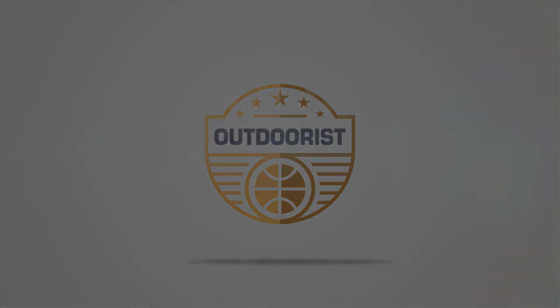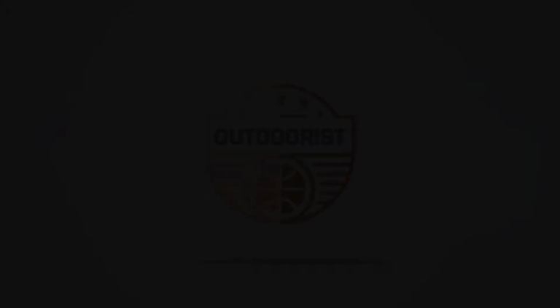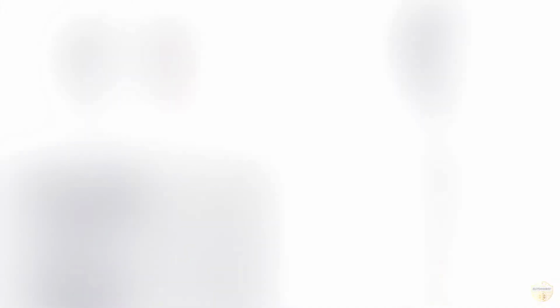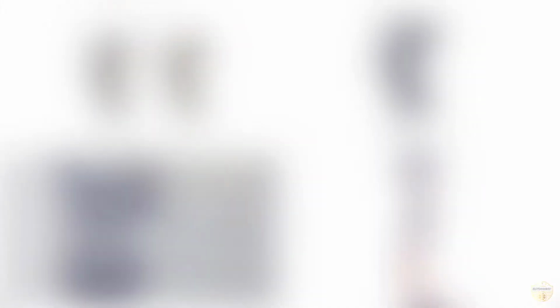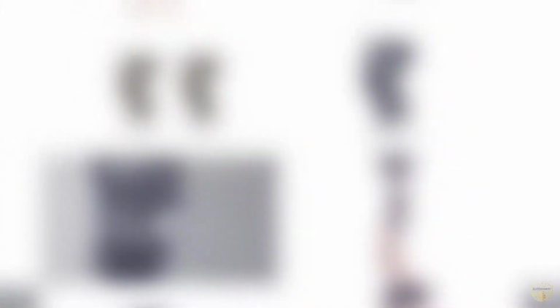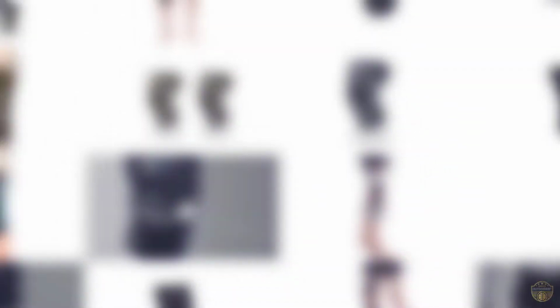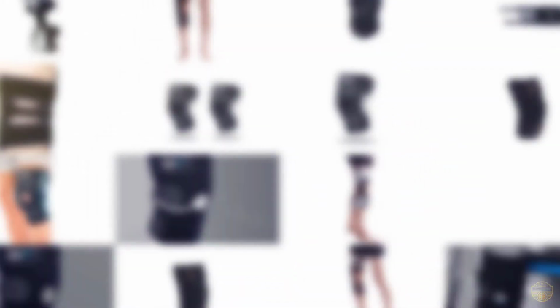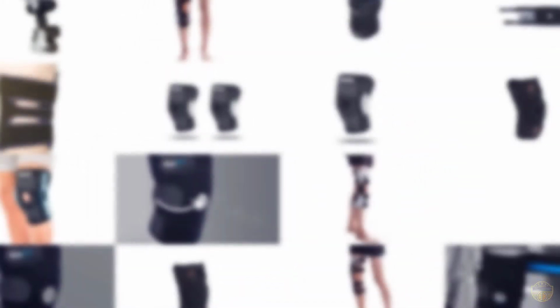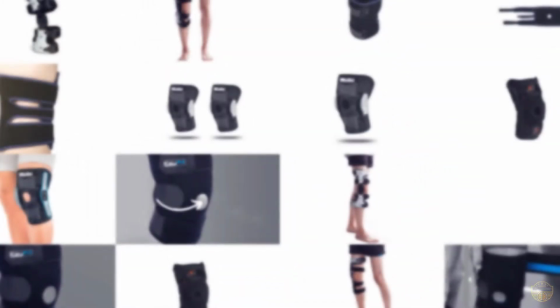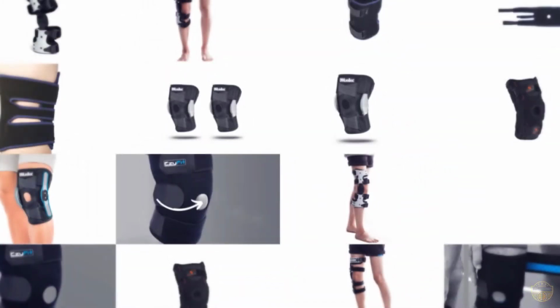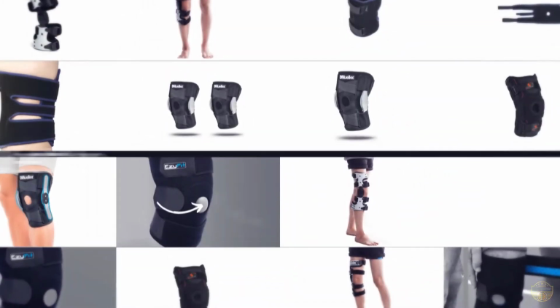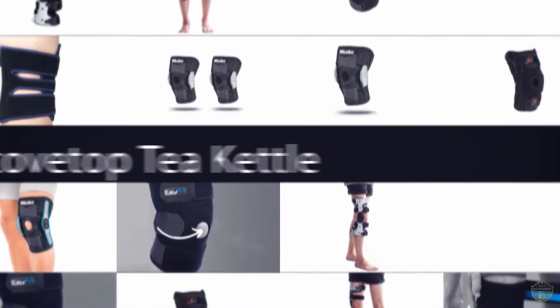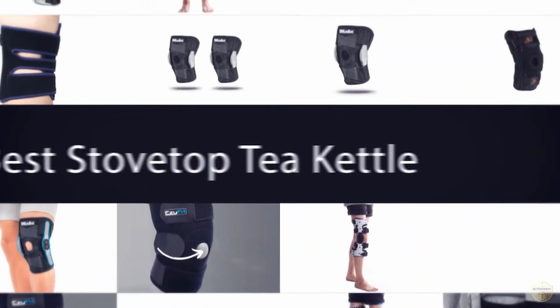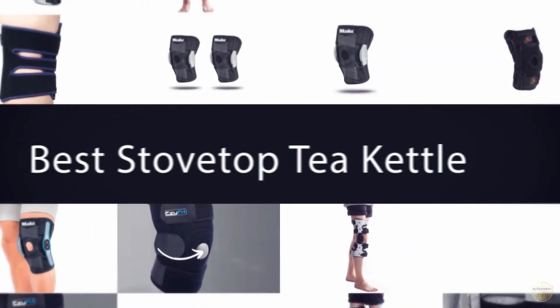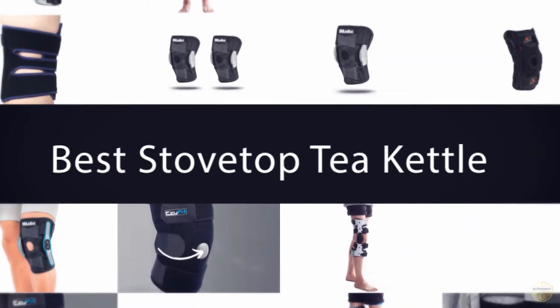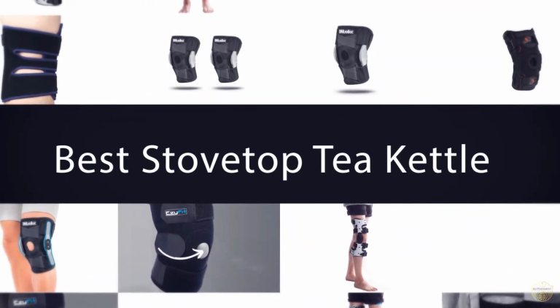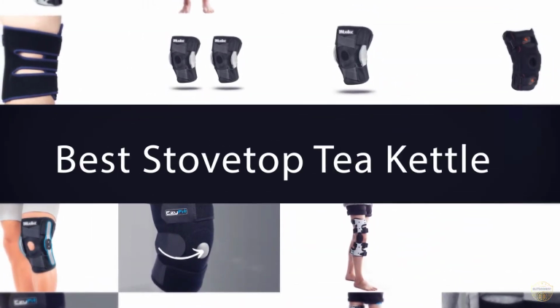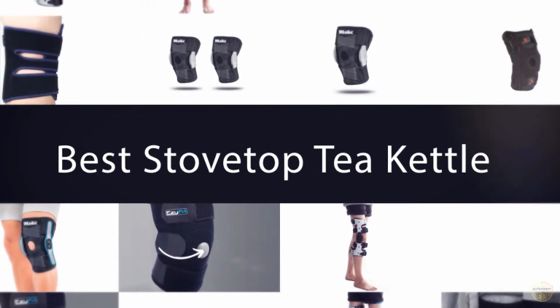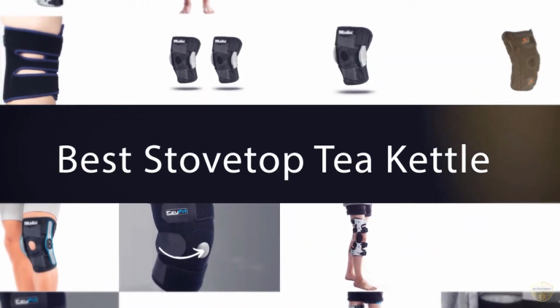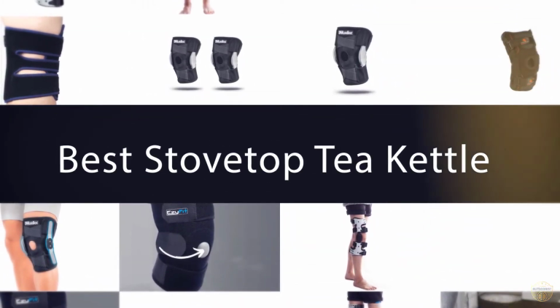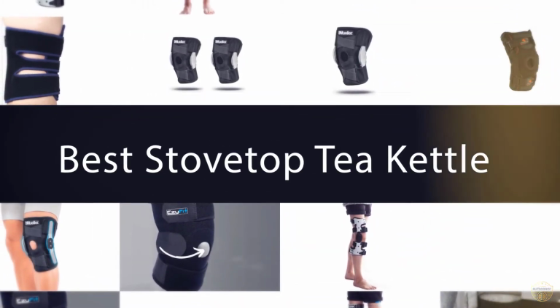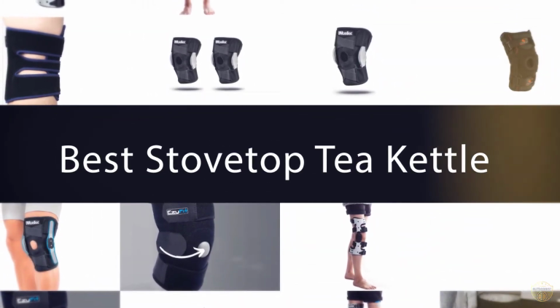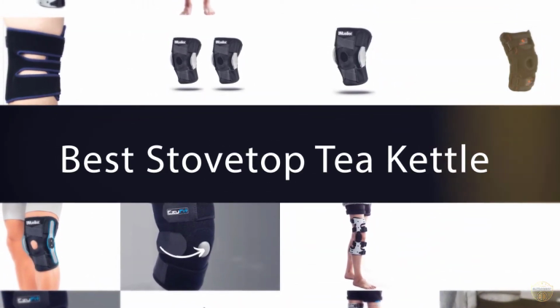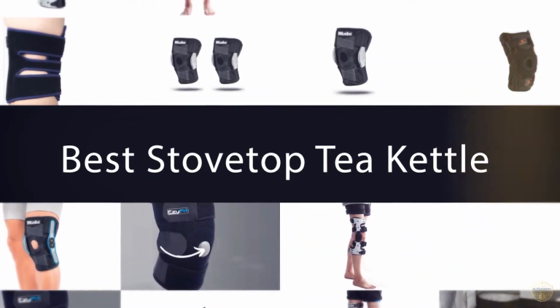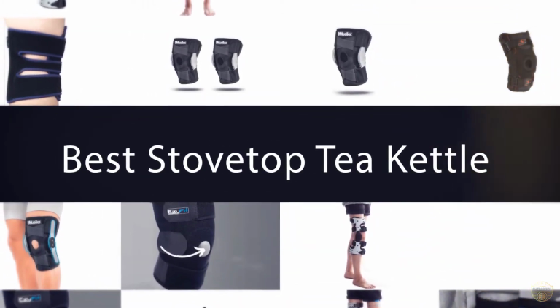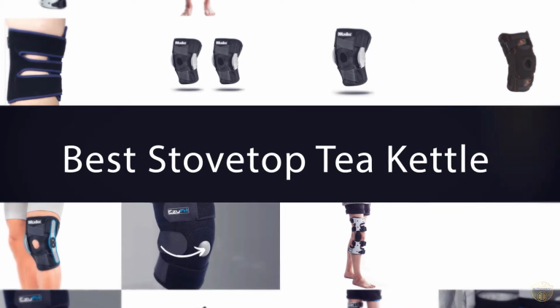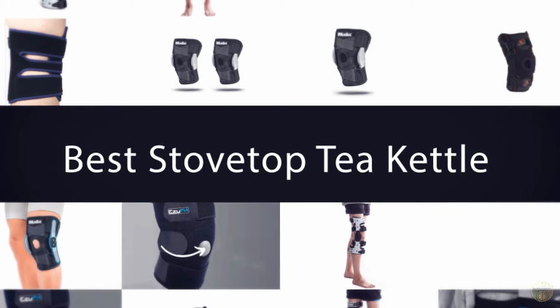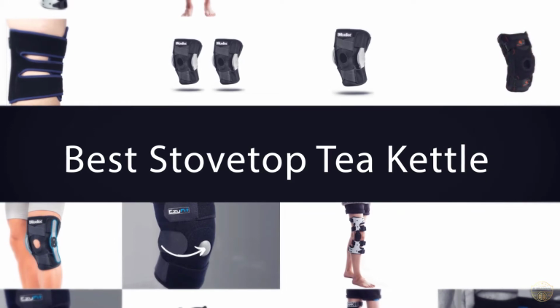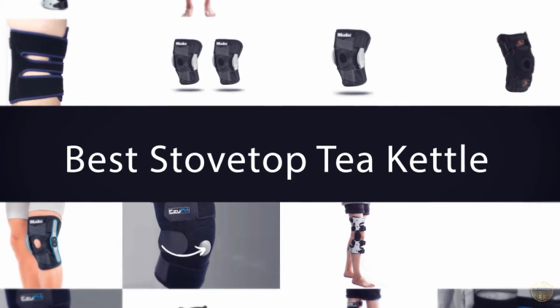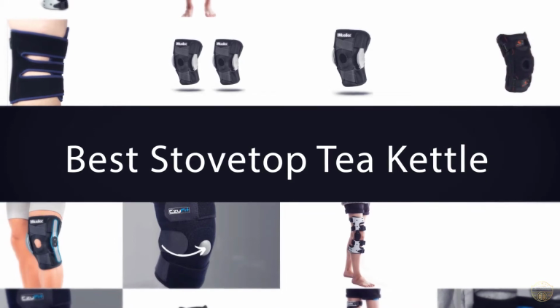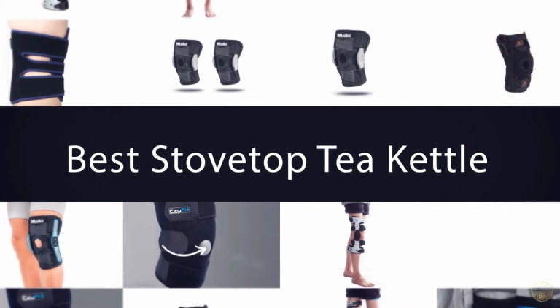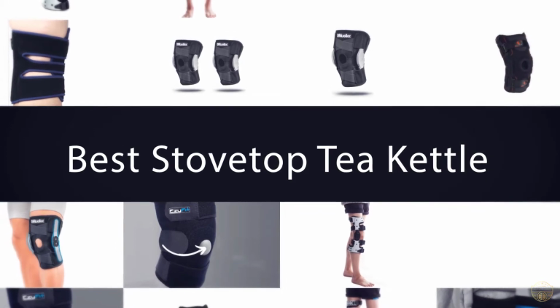If you are looking for the best knee brace for running, here is a collection you have got to see. Let's get started.